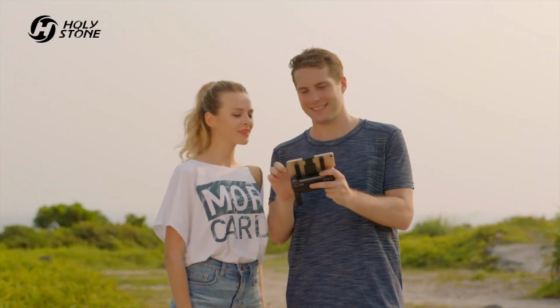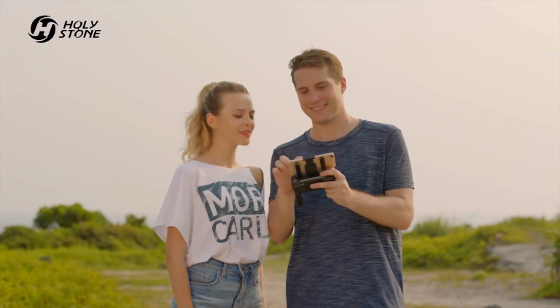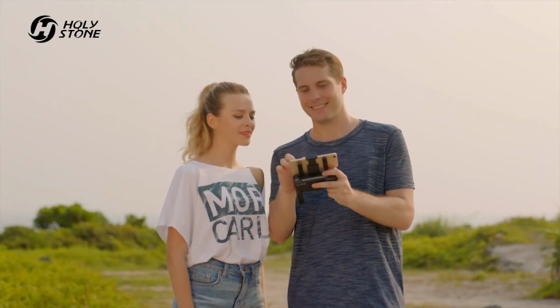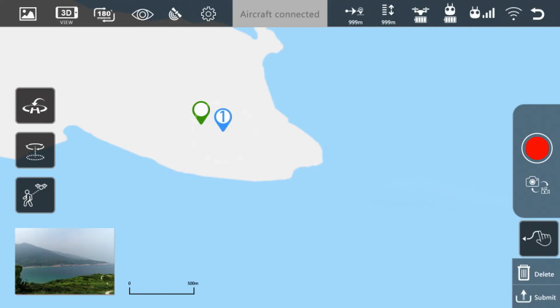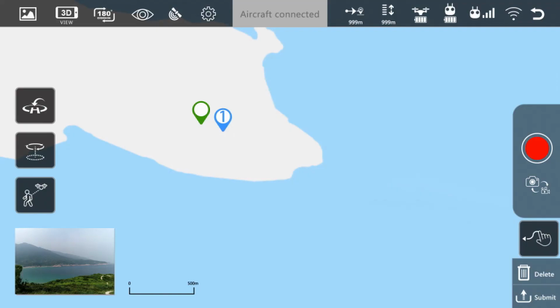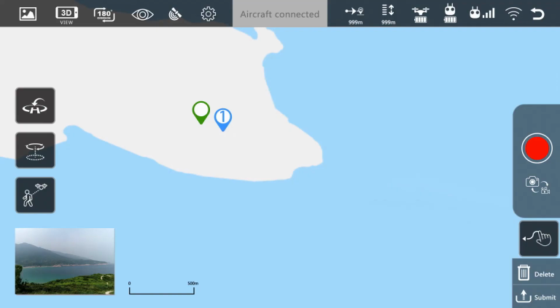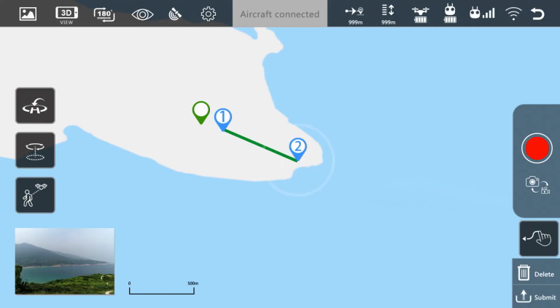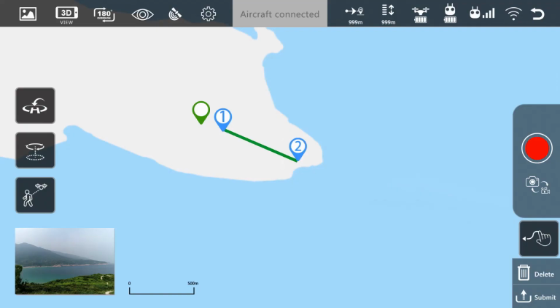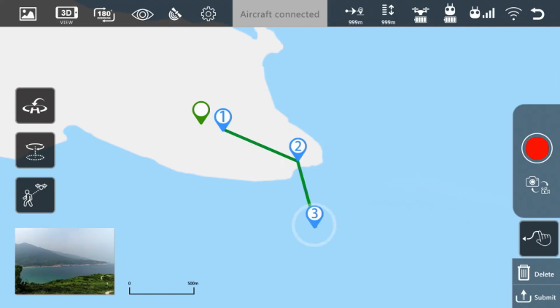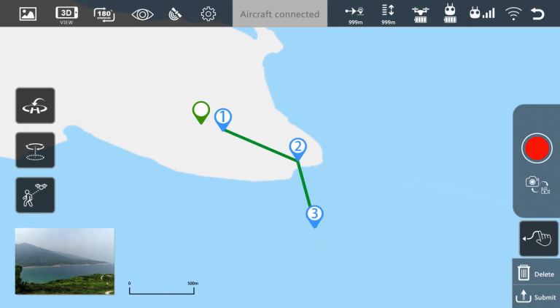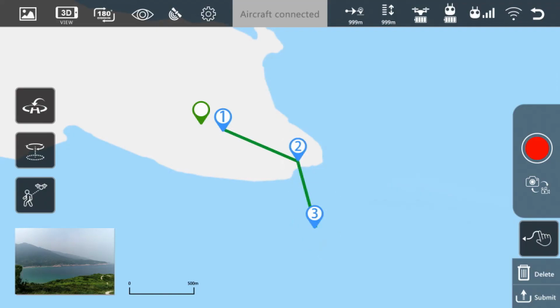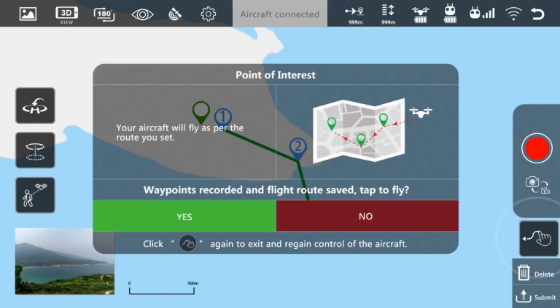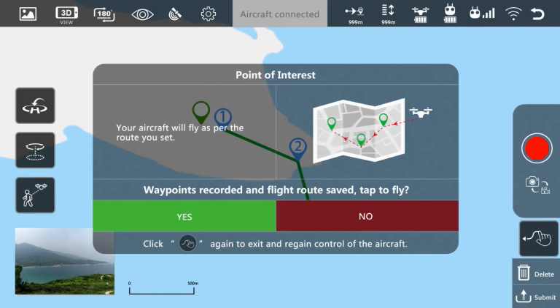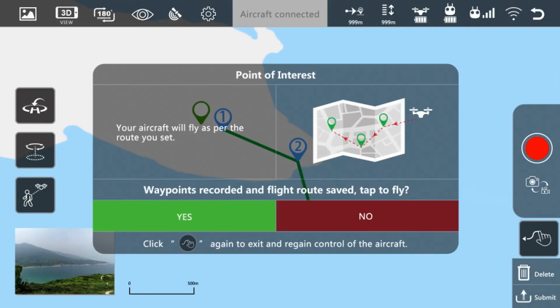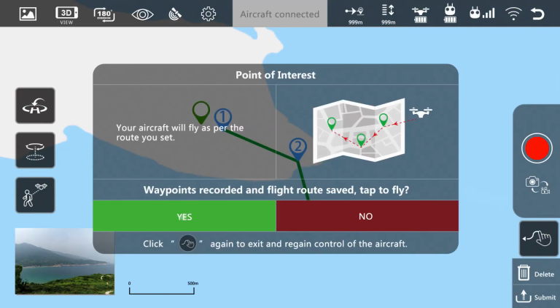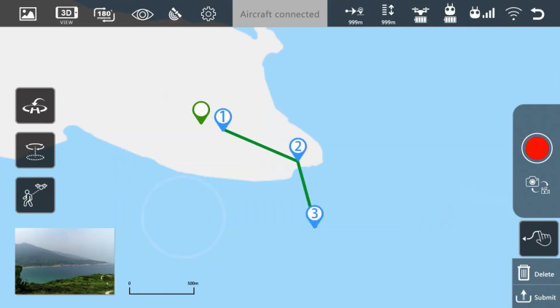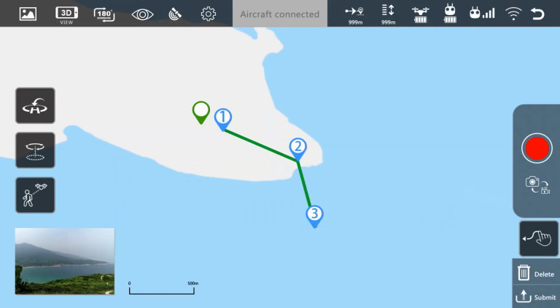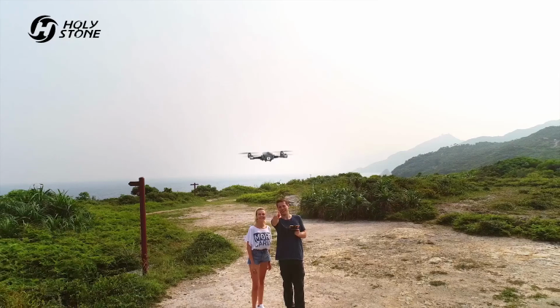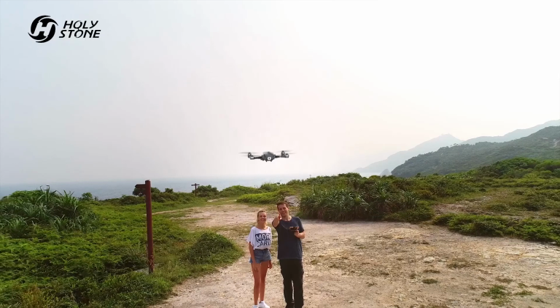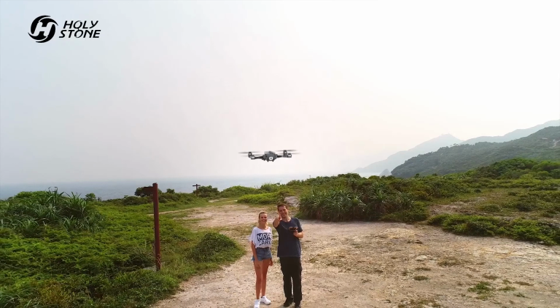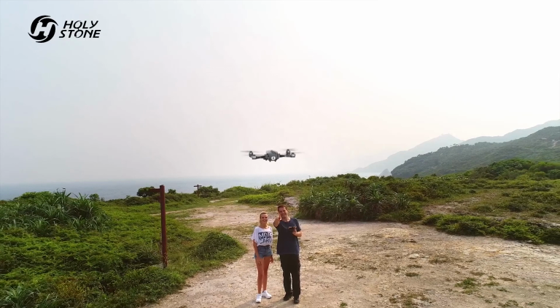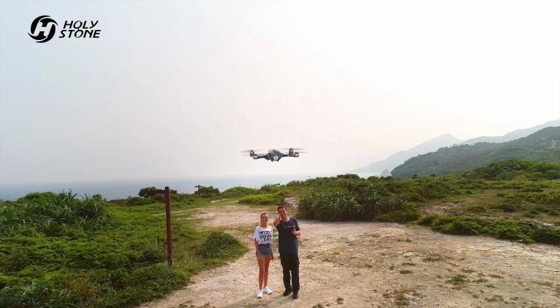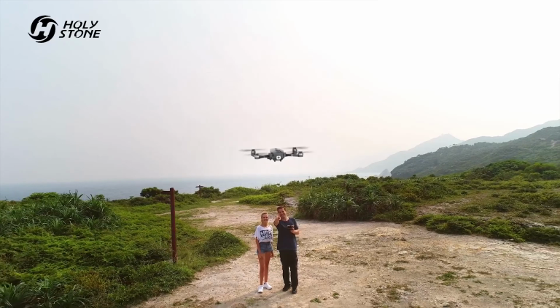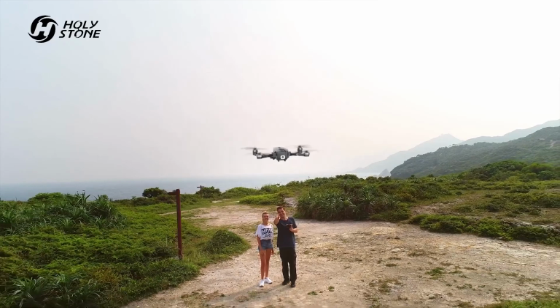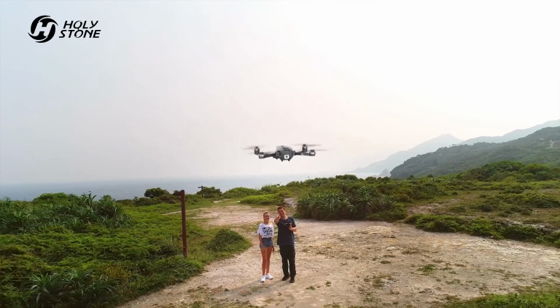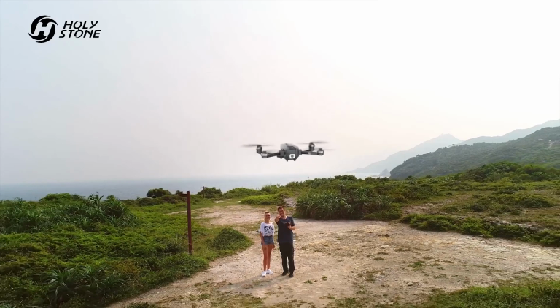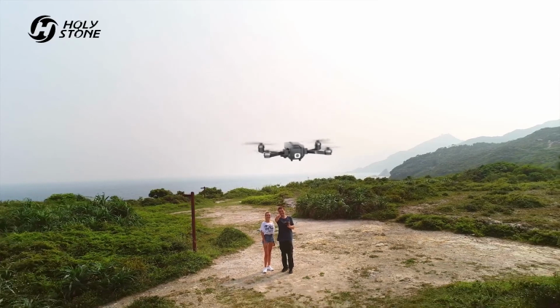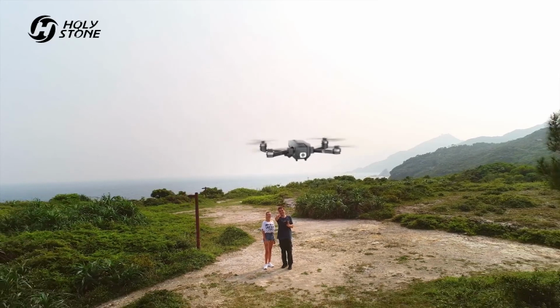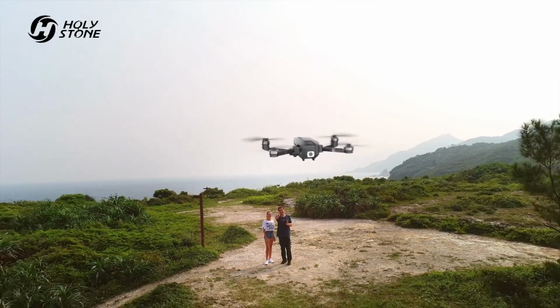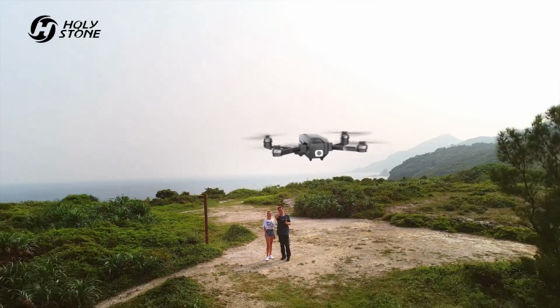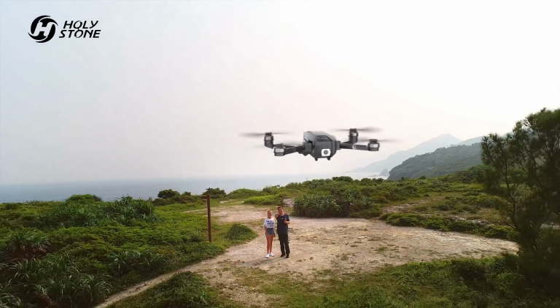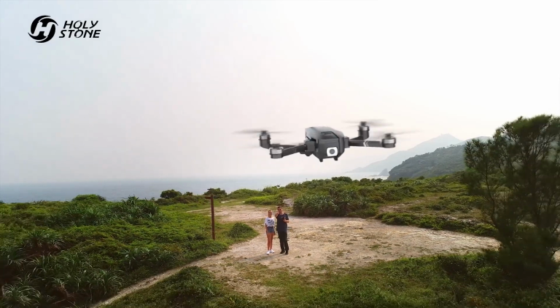For the future, it's easy to plan. Automatically fly along the path you set.